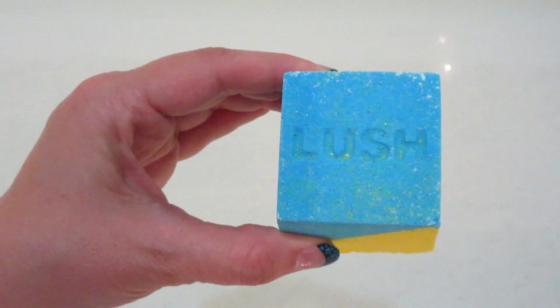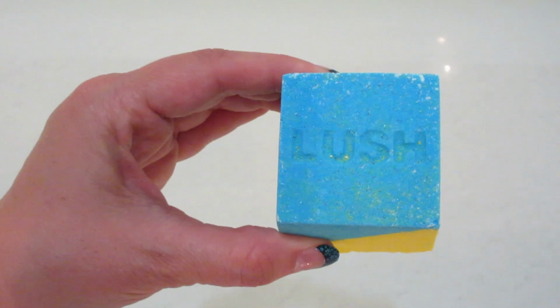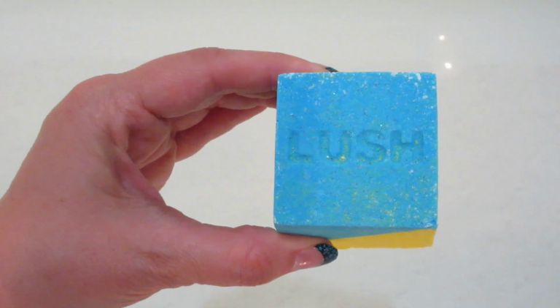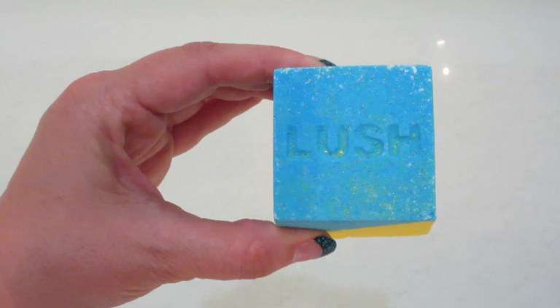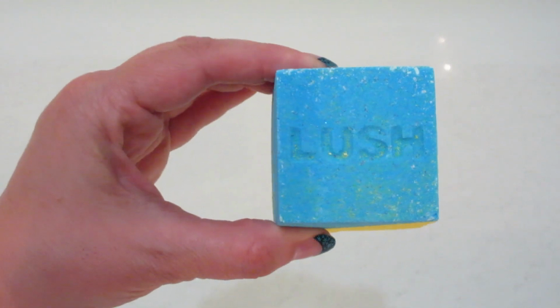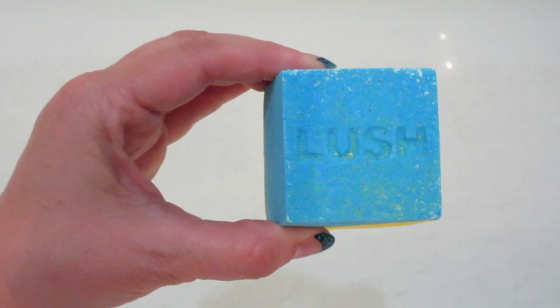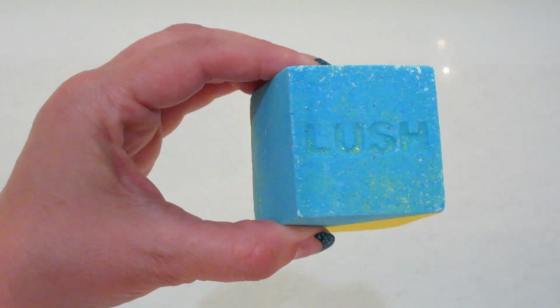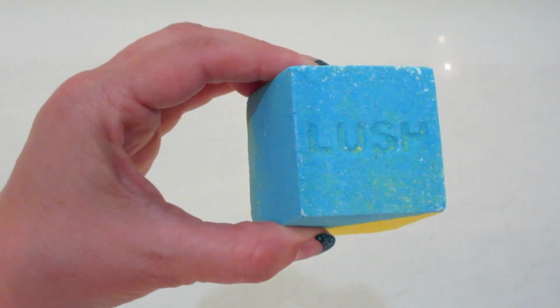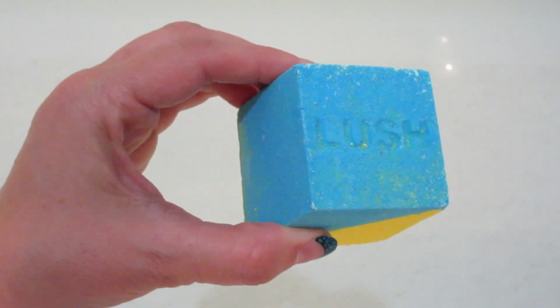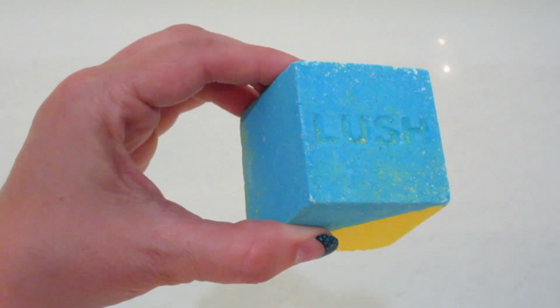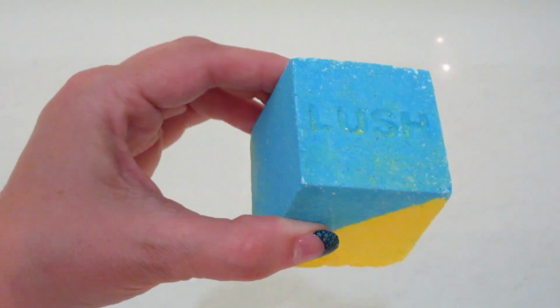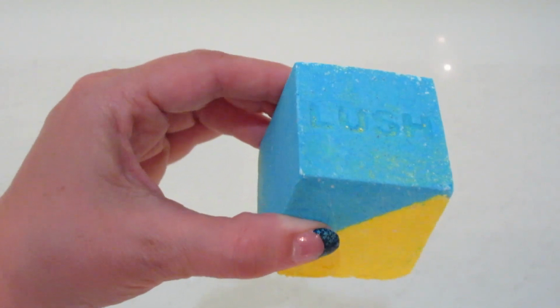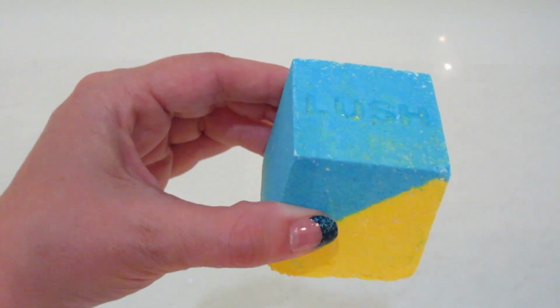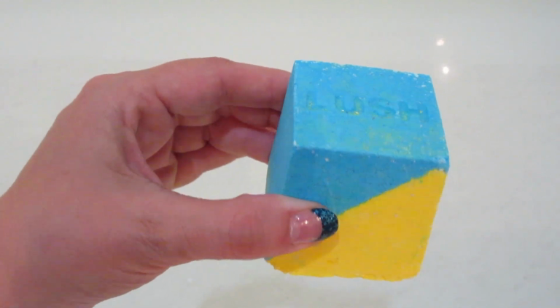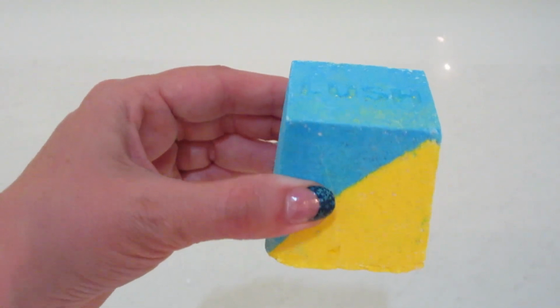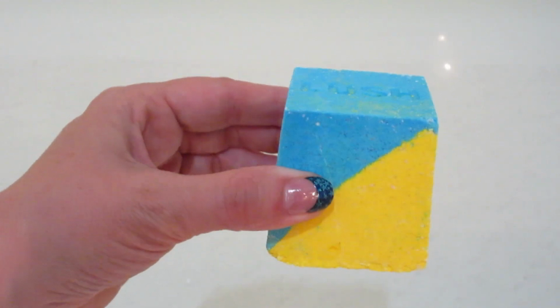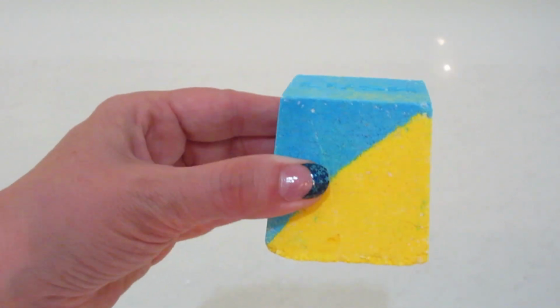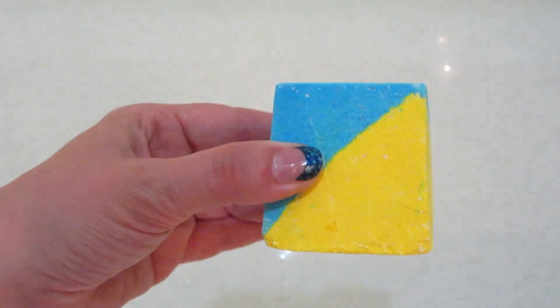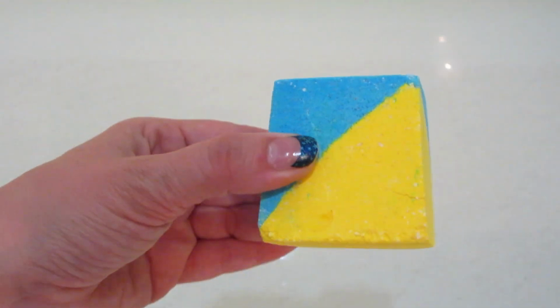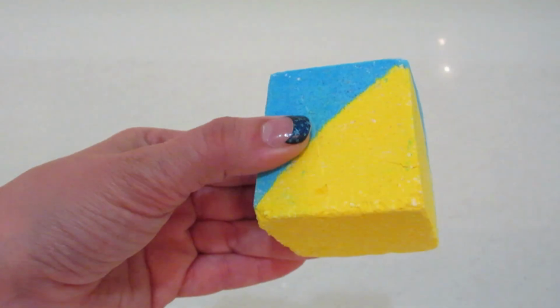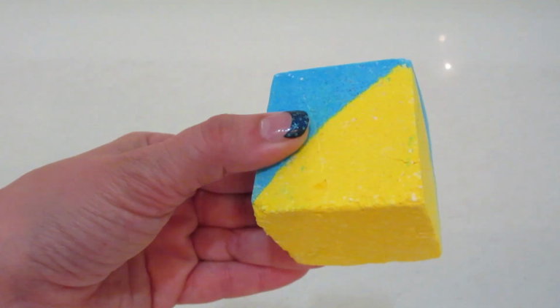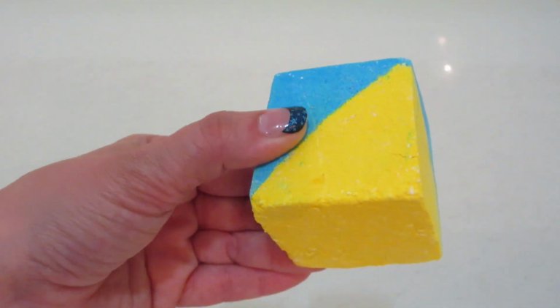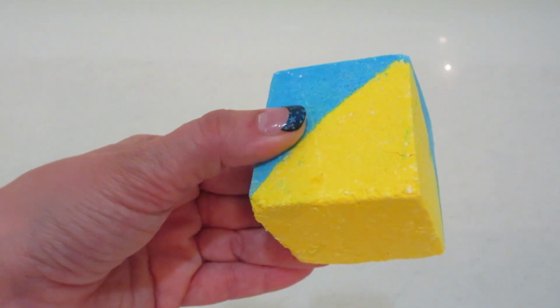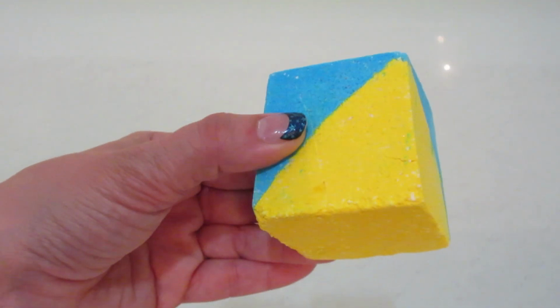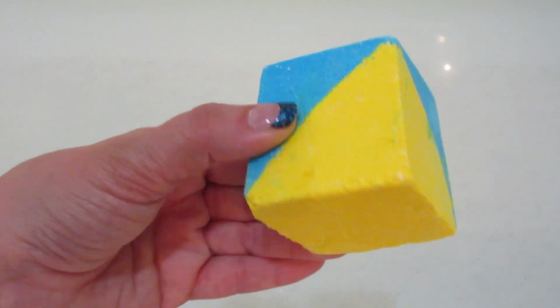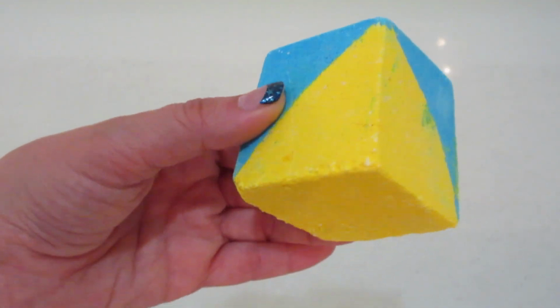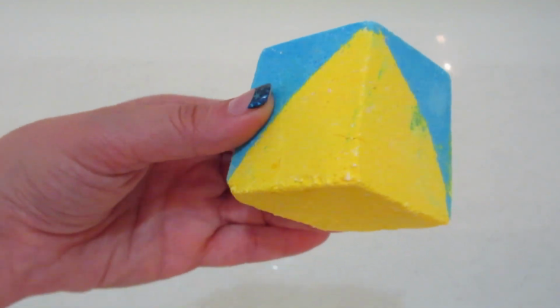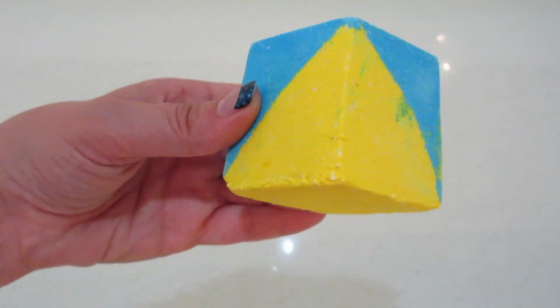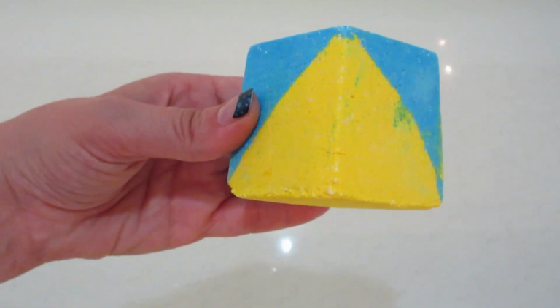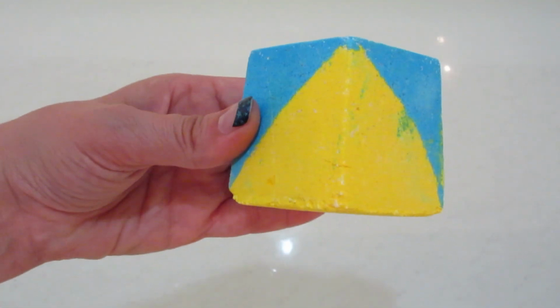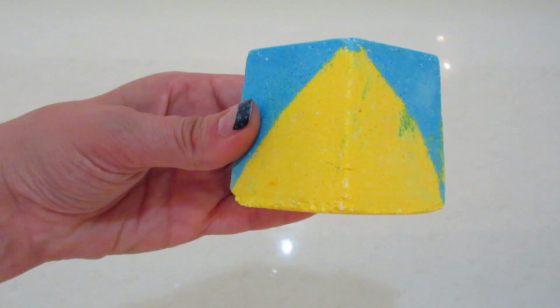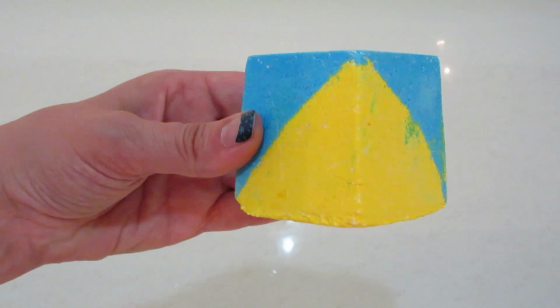Hi guys, welcome back to my channel. Today I have a demo from Lush. This is their Saltwater Soother.